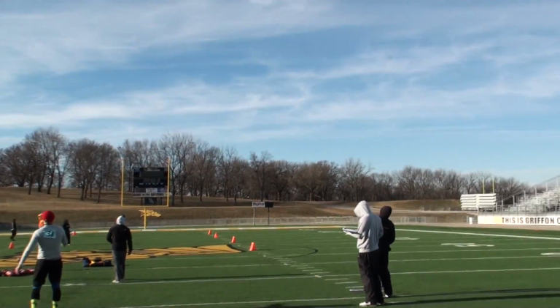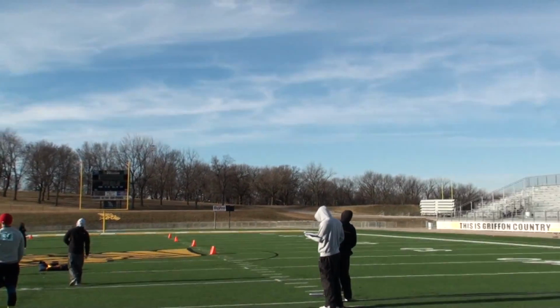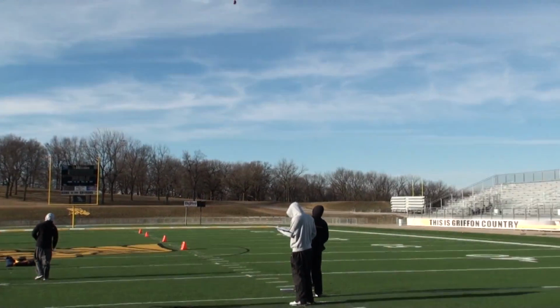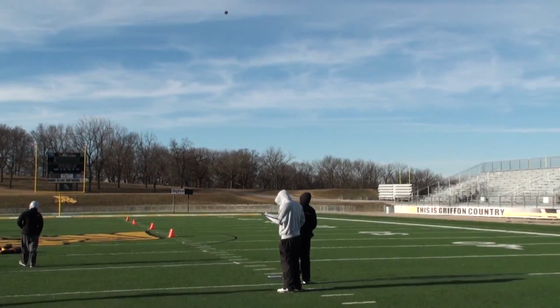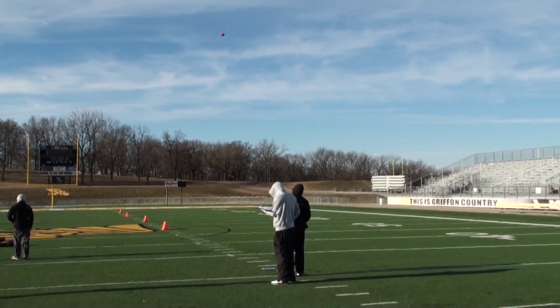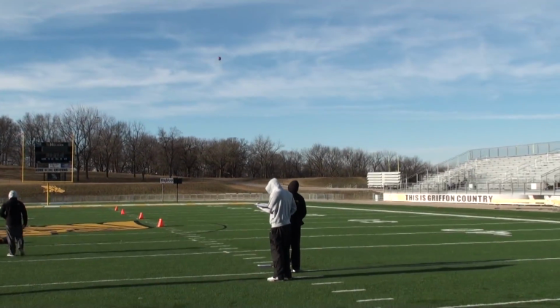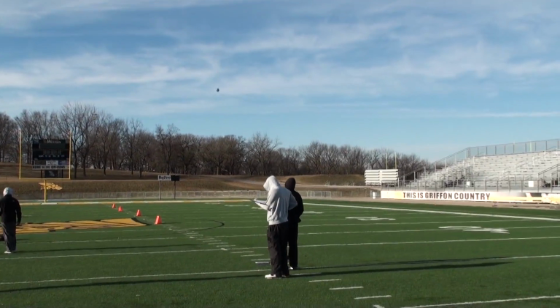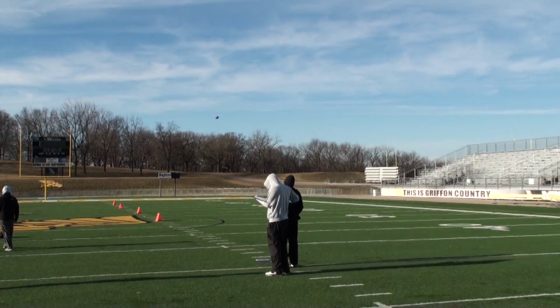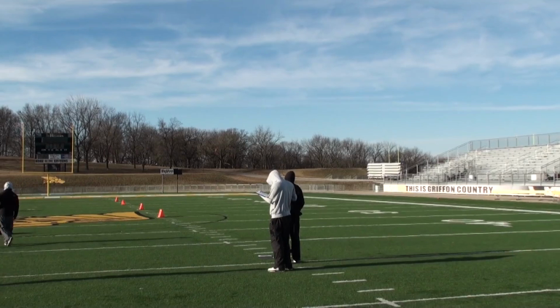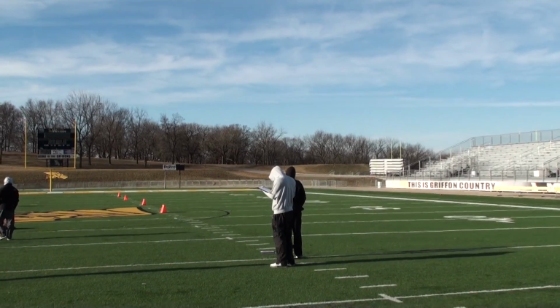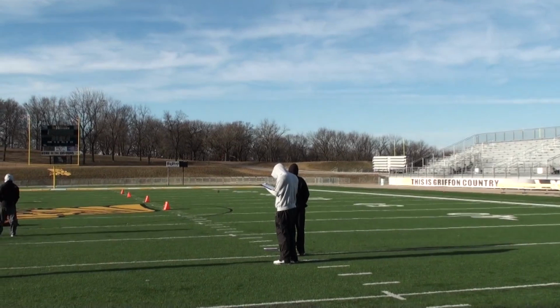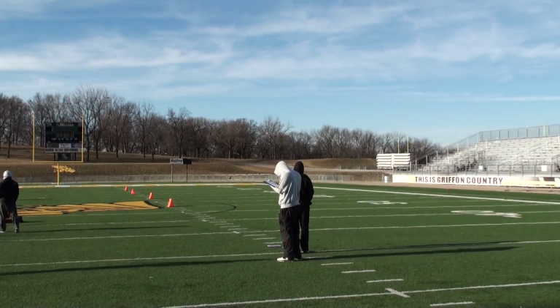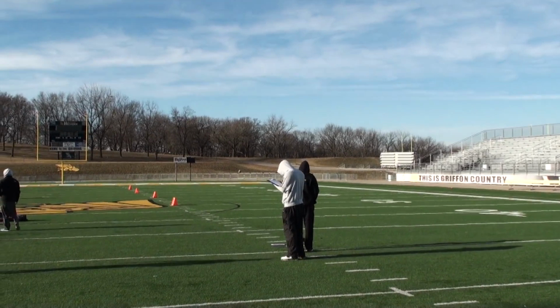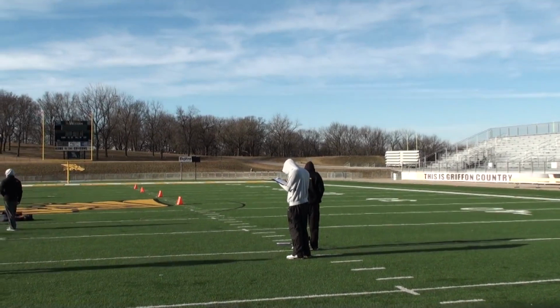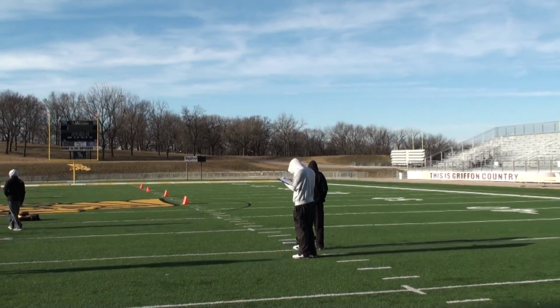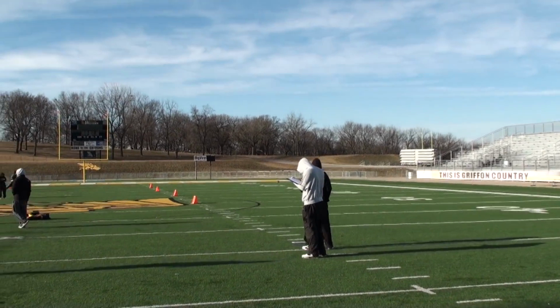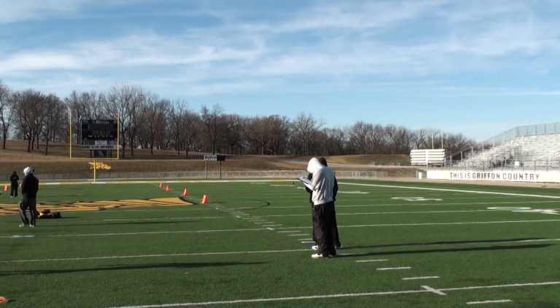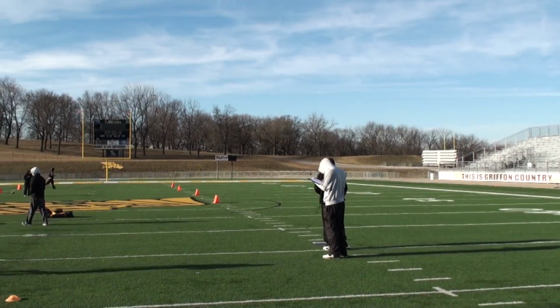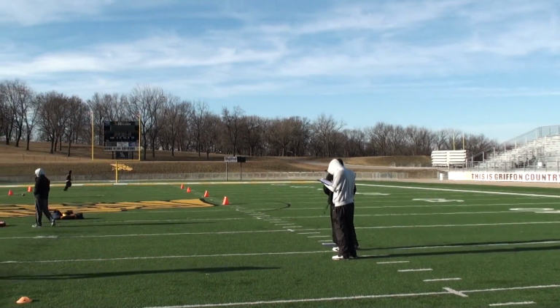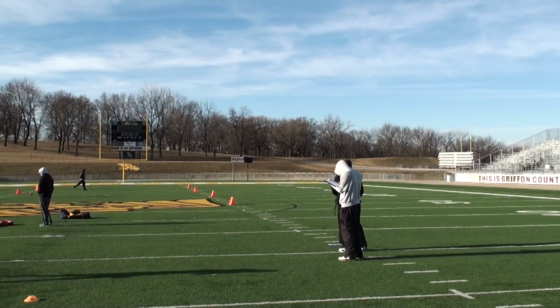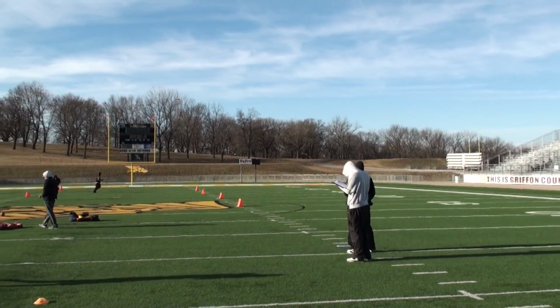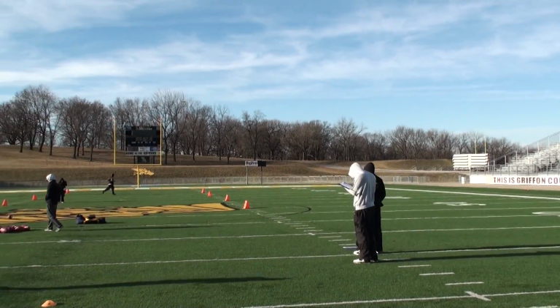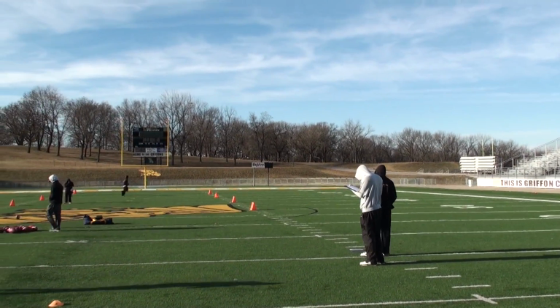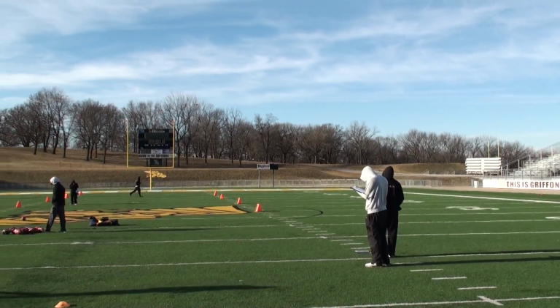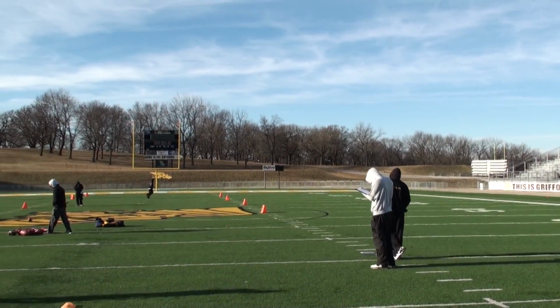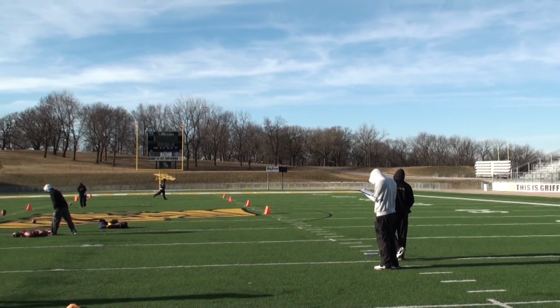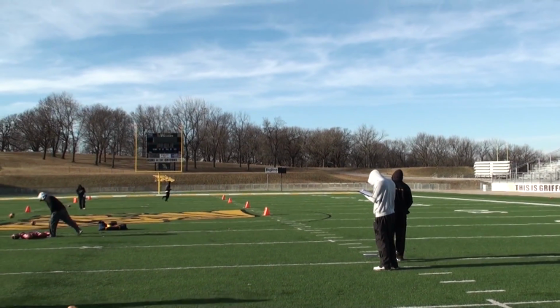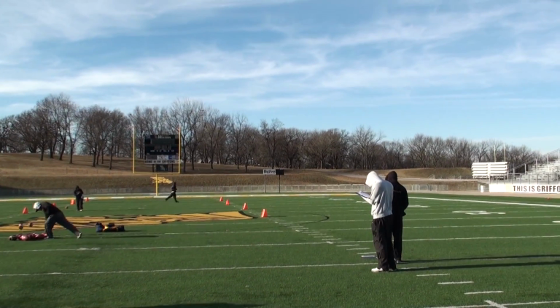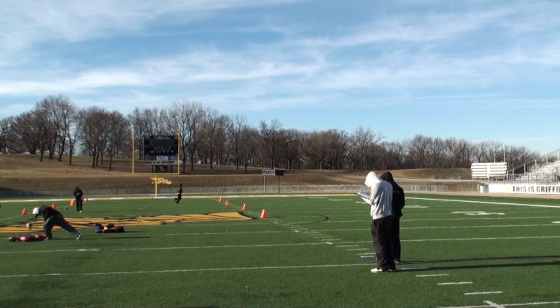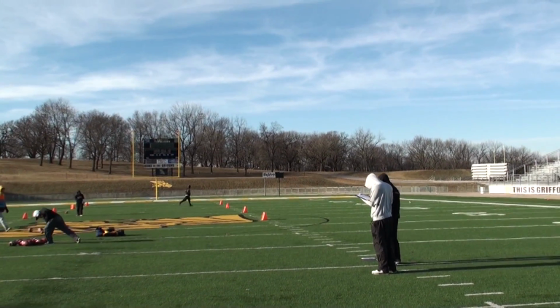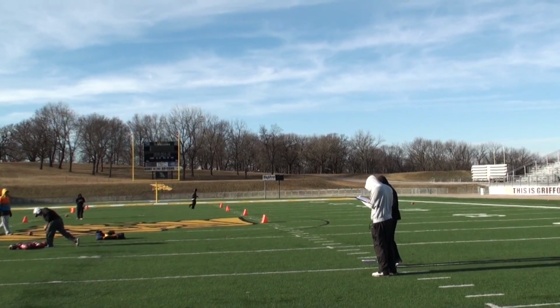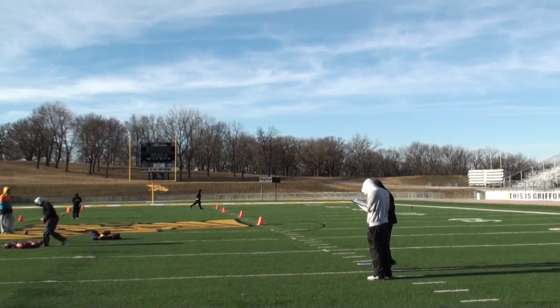Got a ball off the side of his foot. 3-3-1 hang time, 3-4-3 hang time, 34 yard punt.